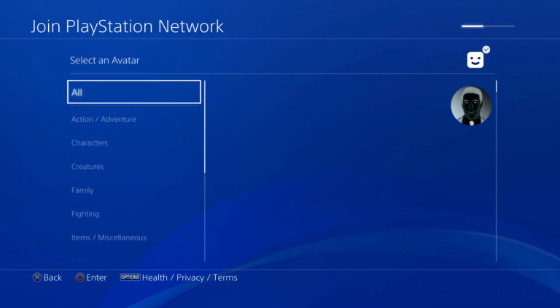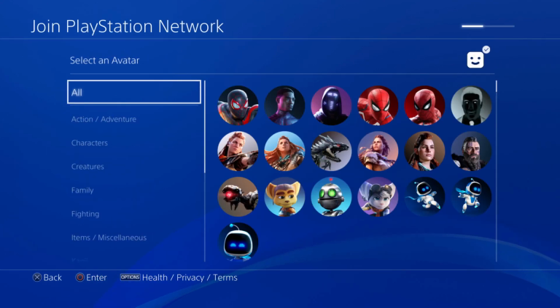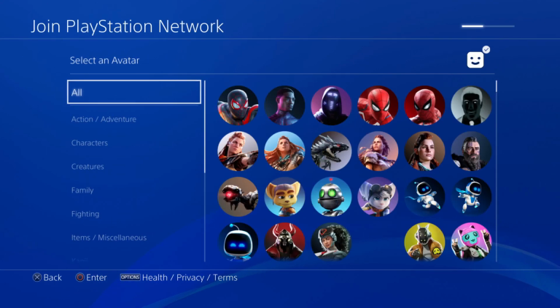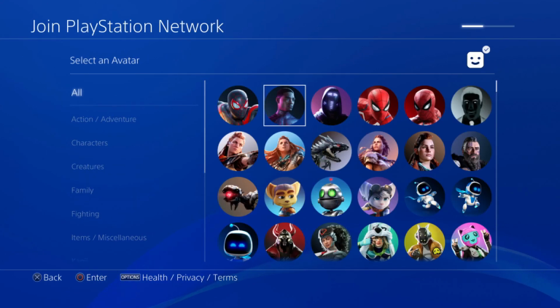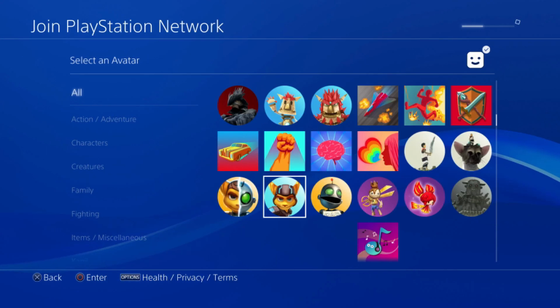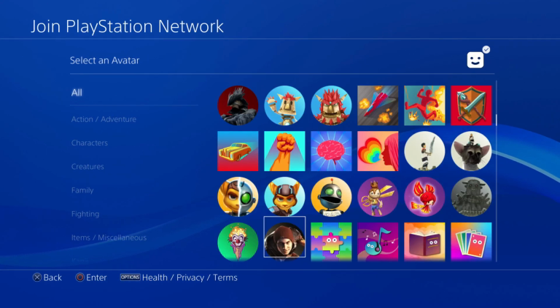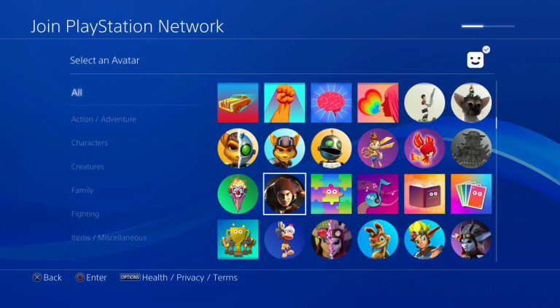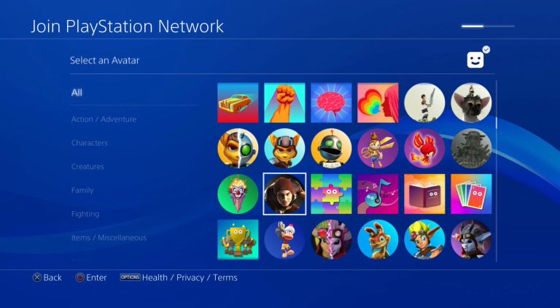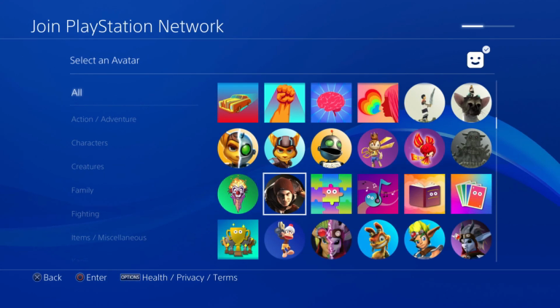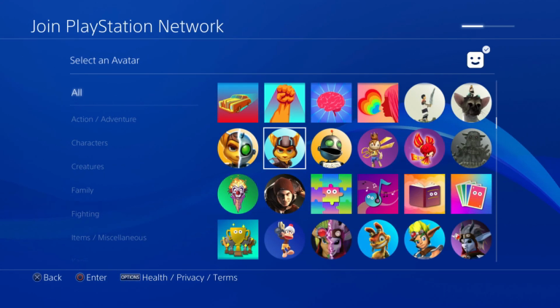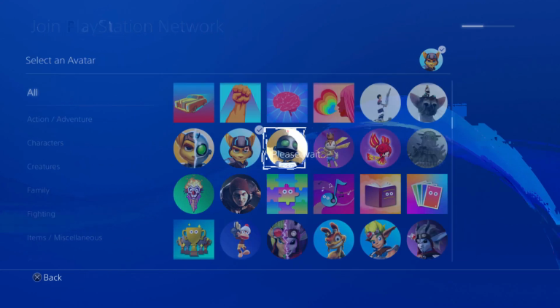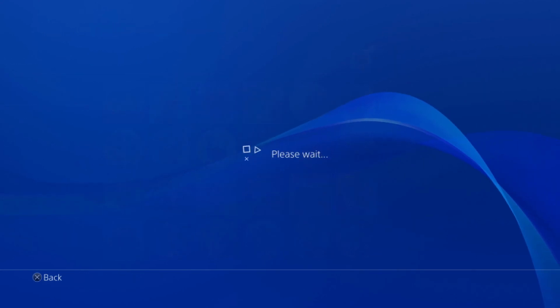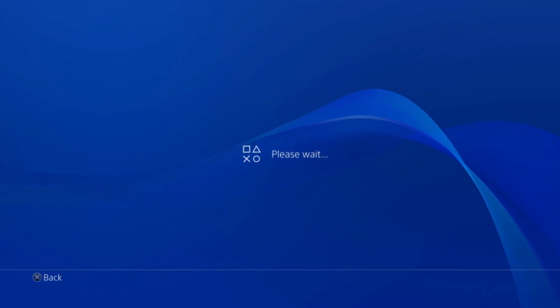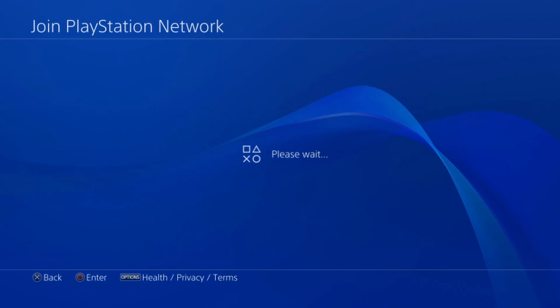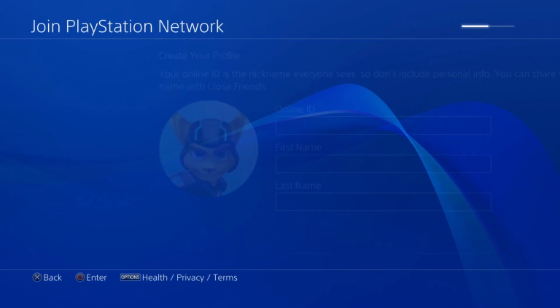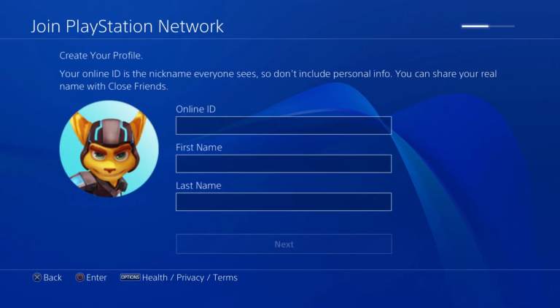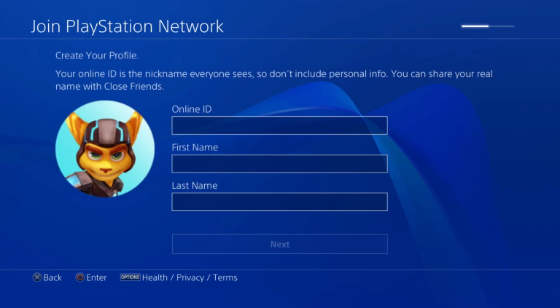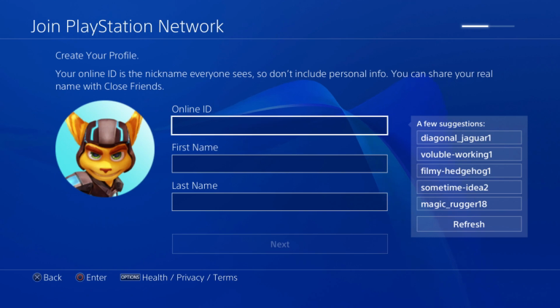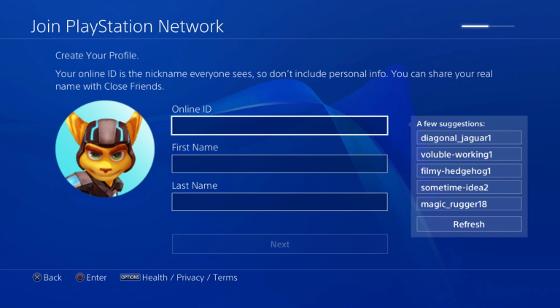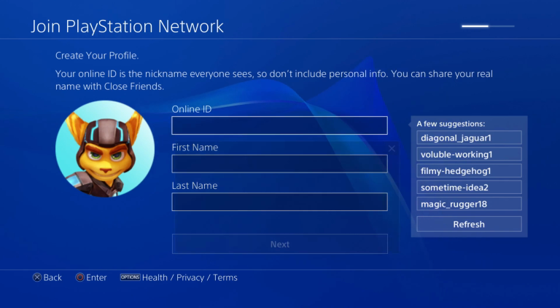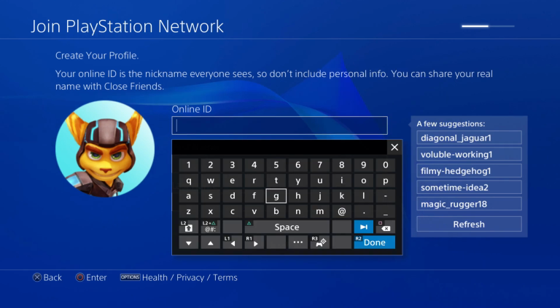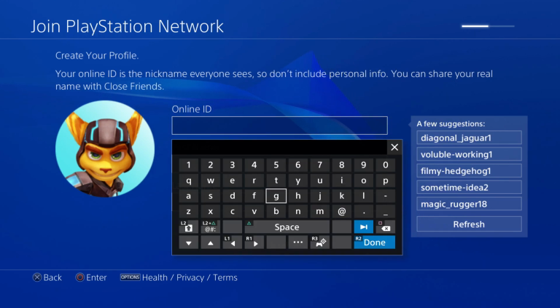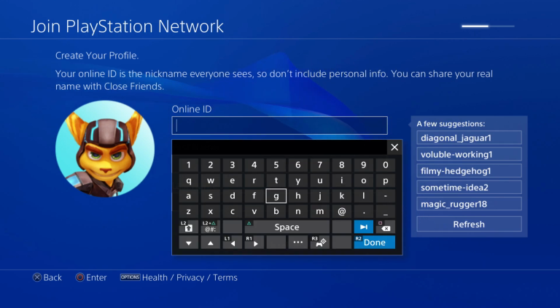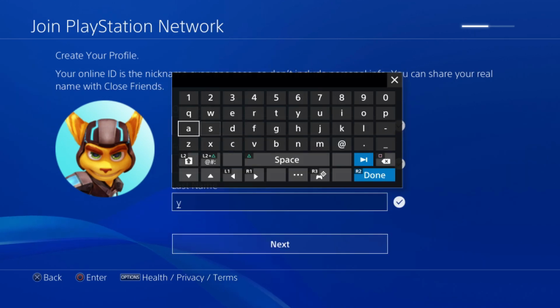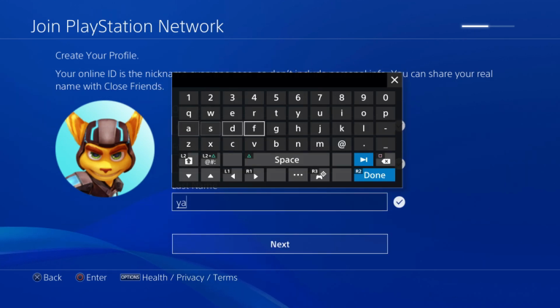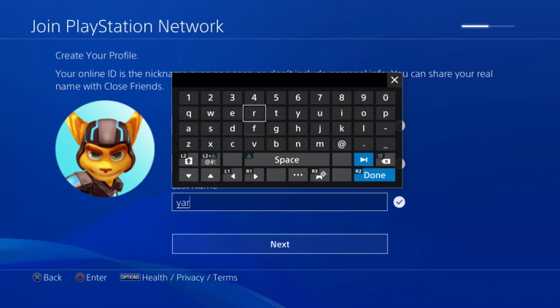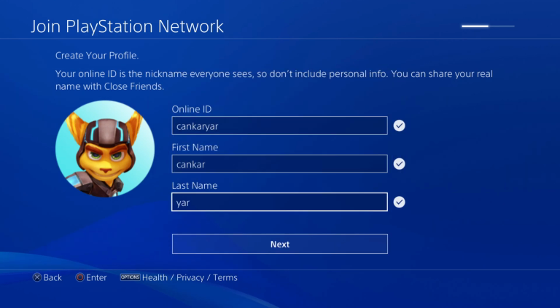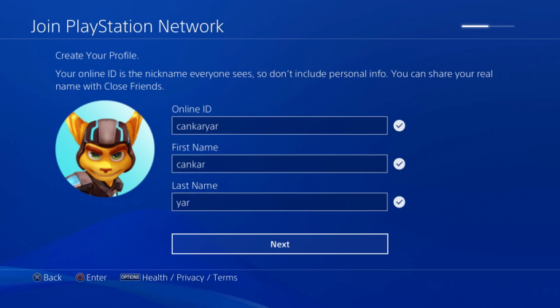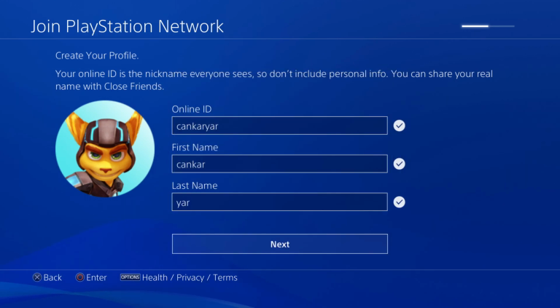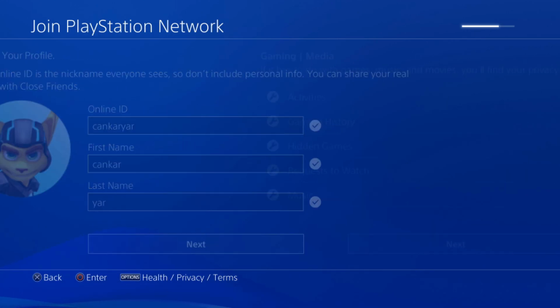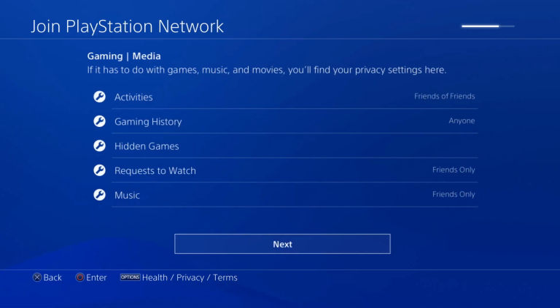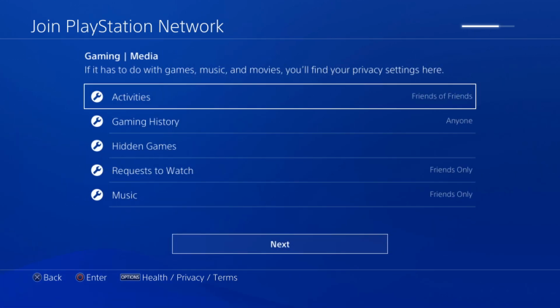Then proceed and select your avatar. Then give your online ID name, first name, last name, and continue.